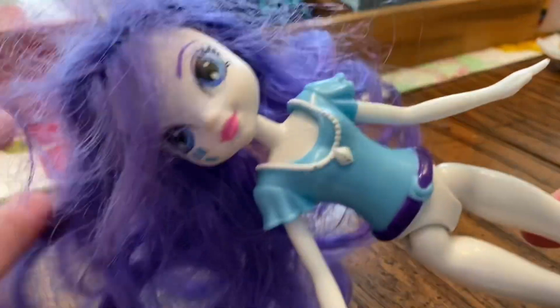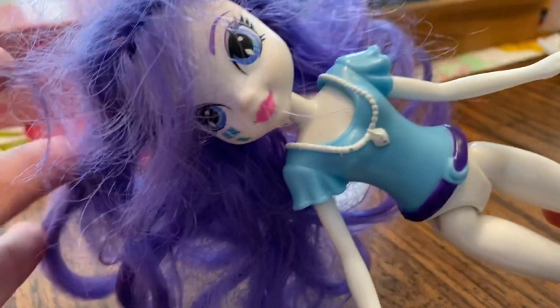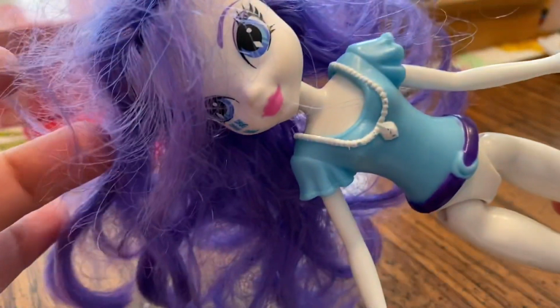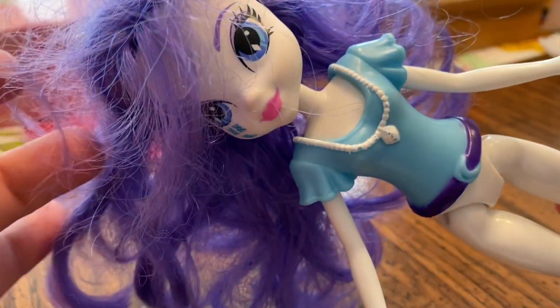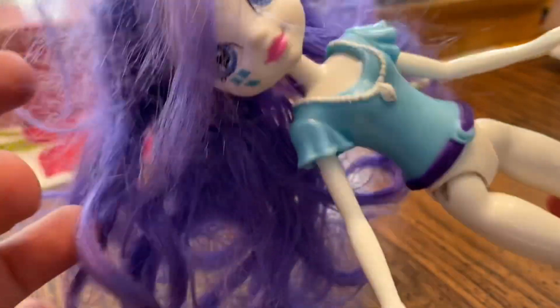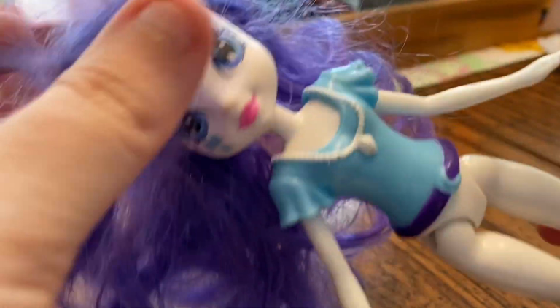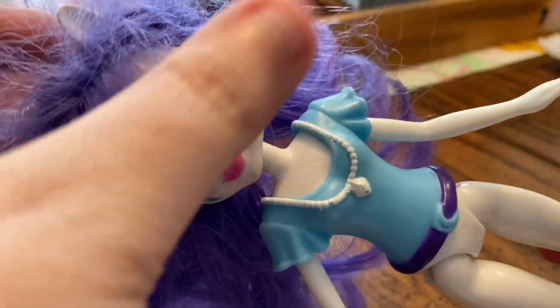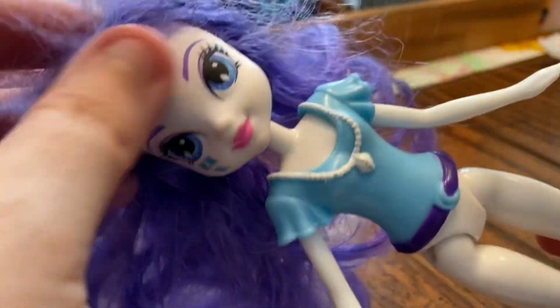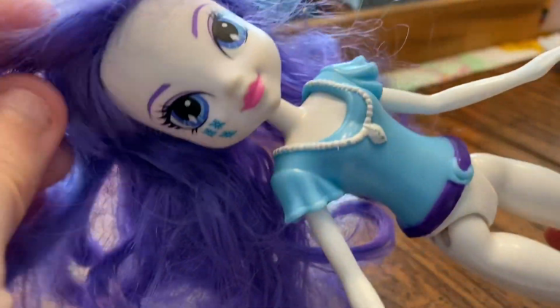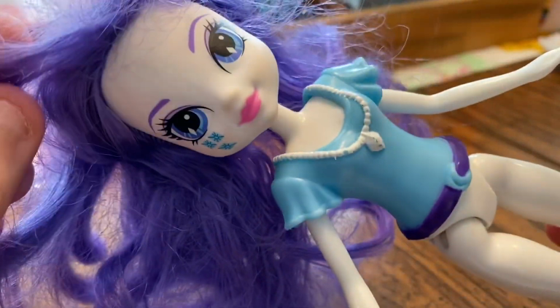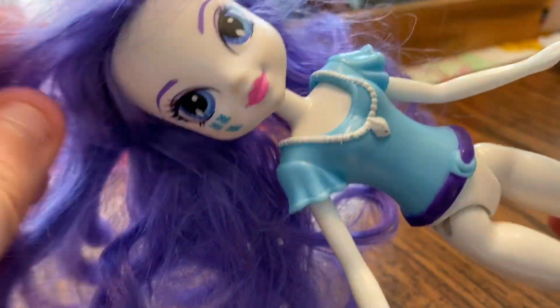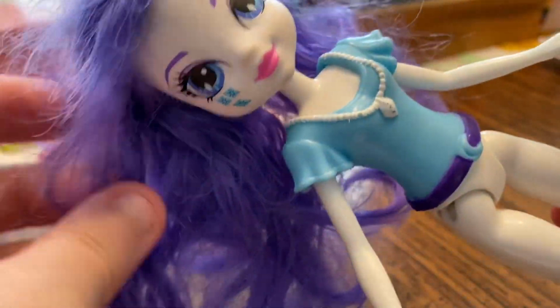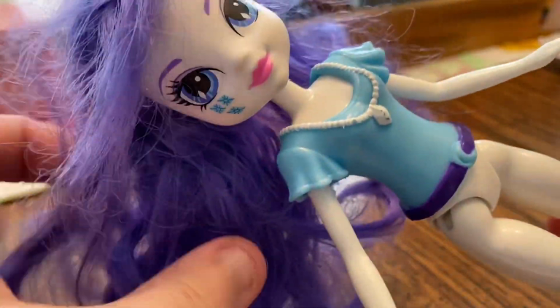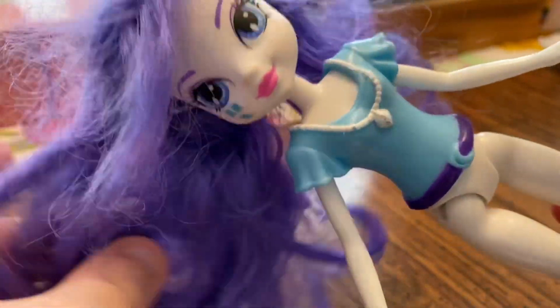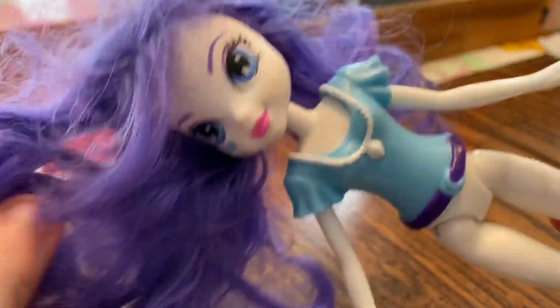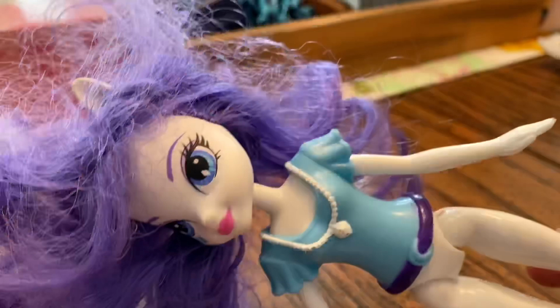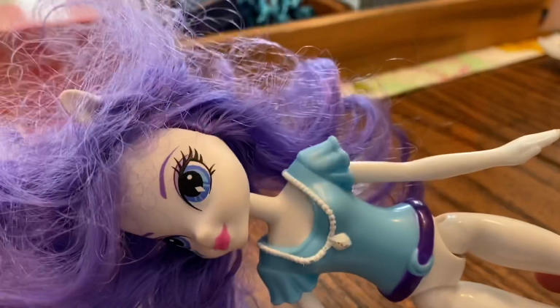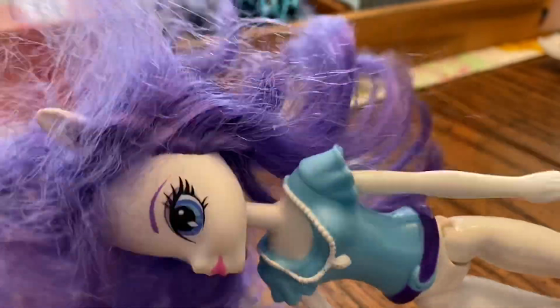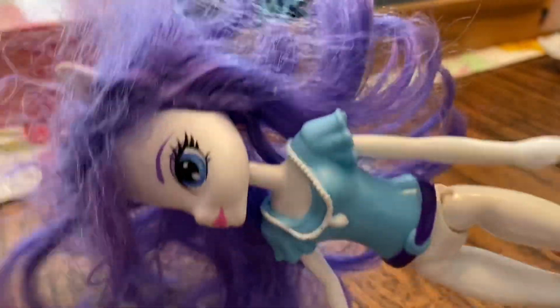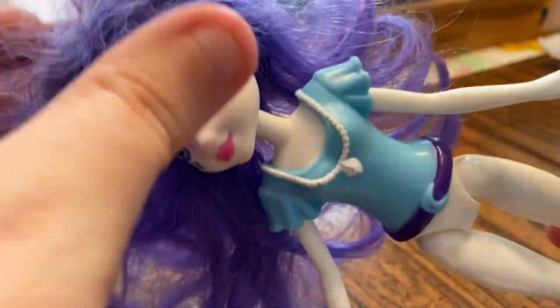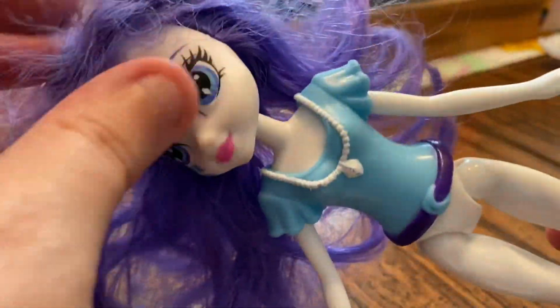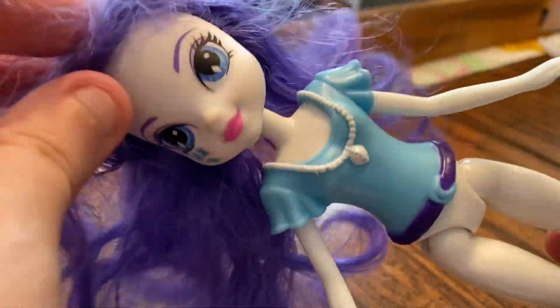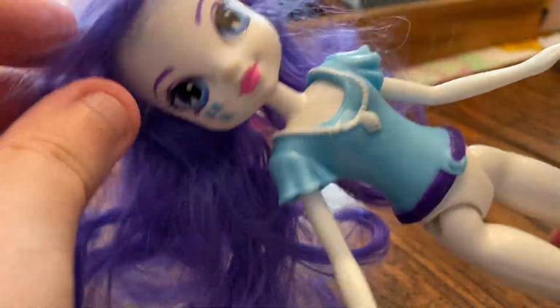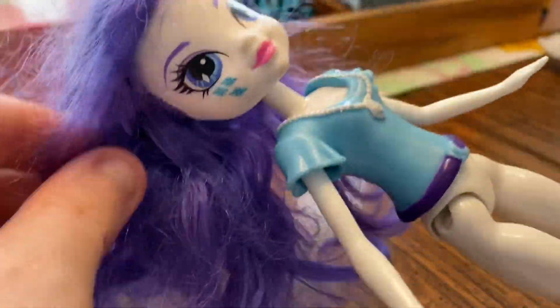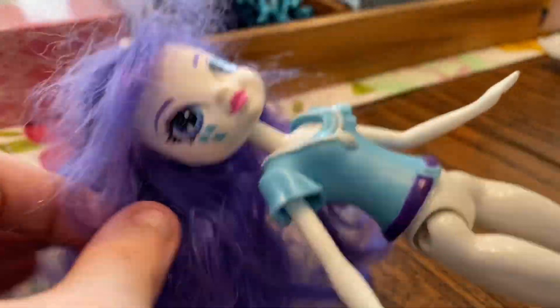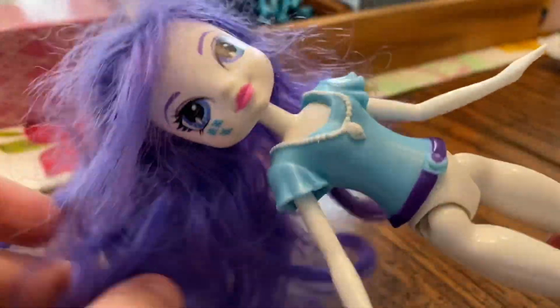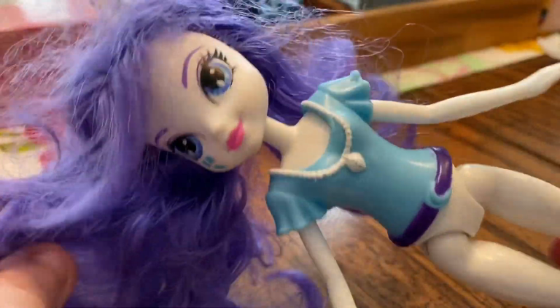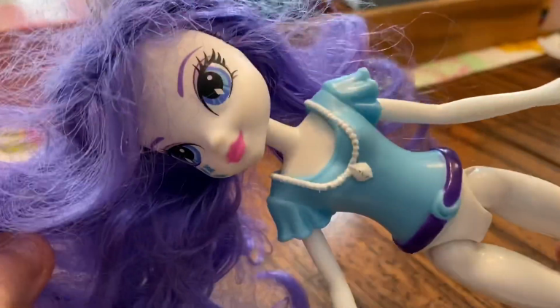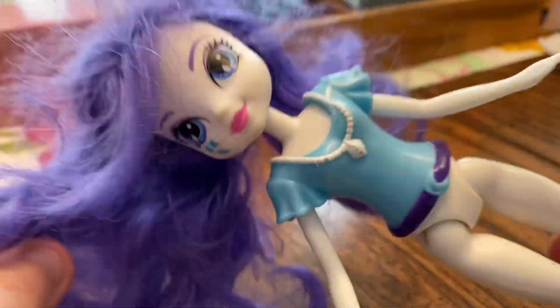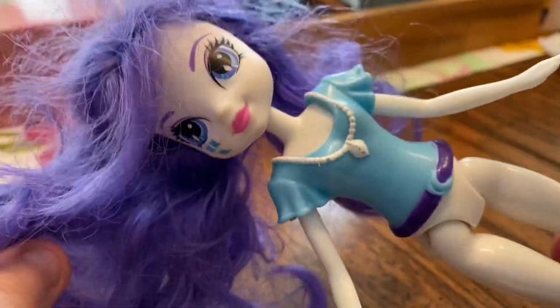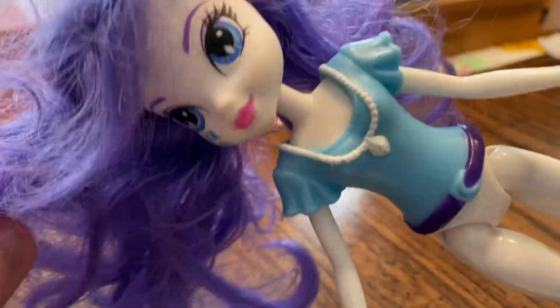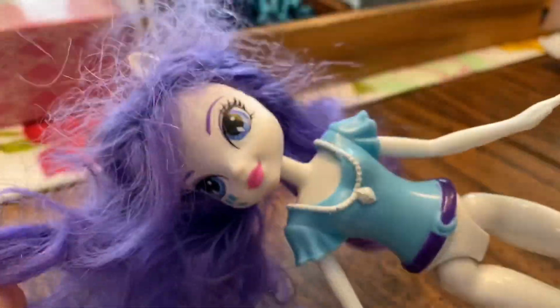Hi guys, welcome back to the Freckled Homeschooler. I am going to be re-rooting one of Hillary's doll's hair.